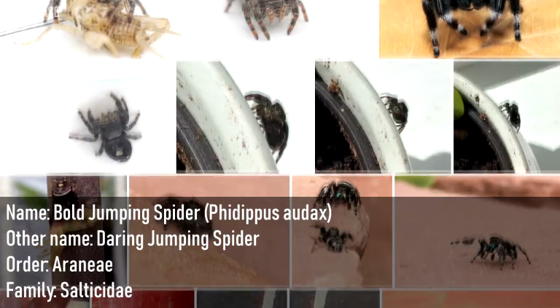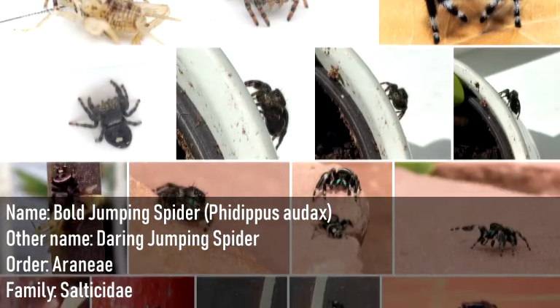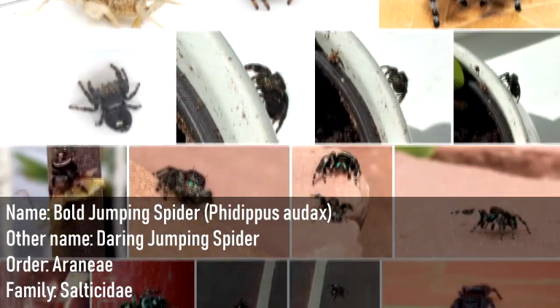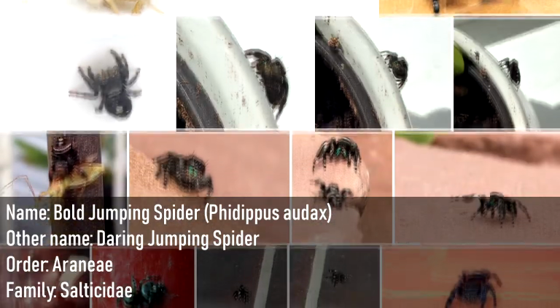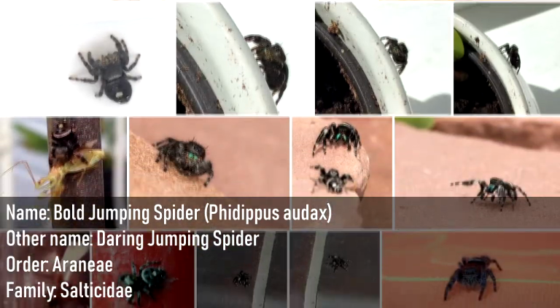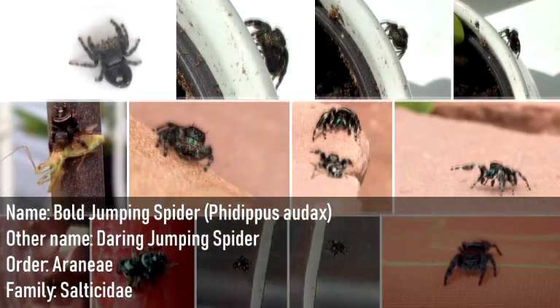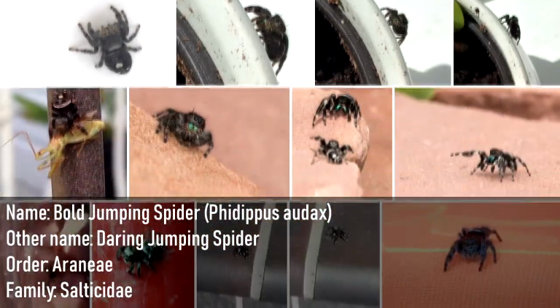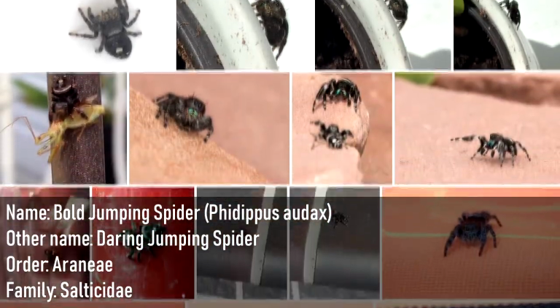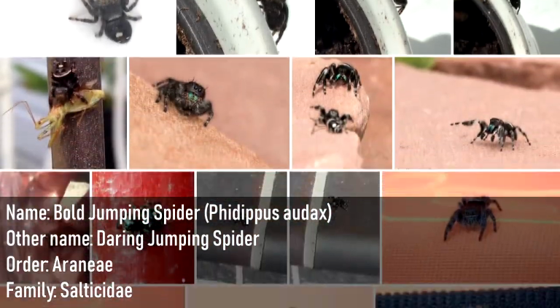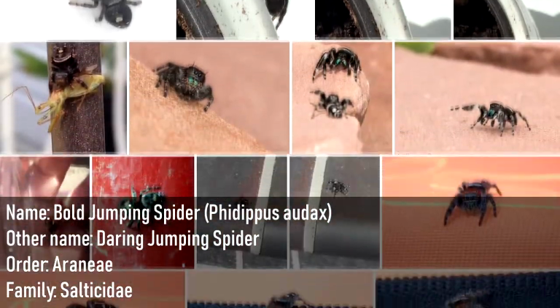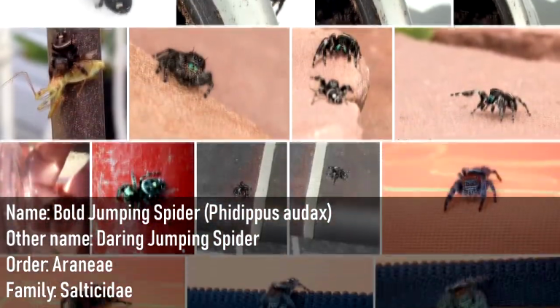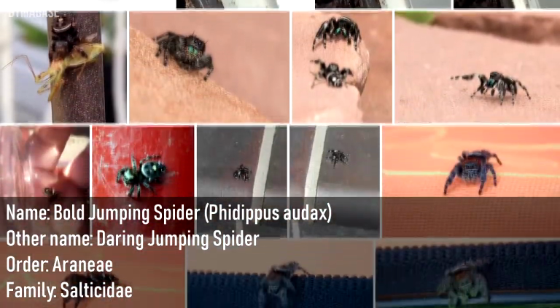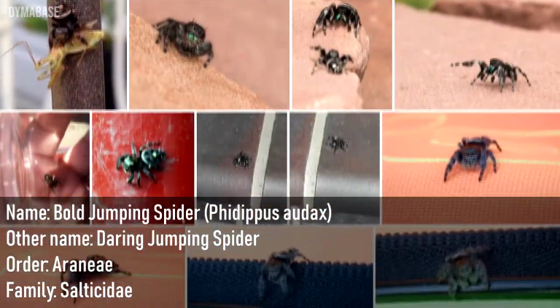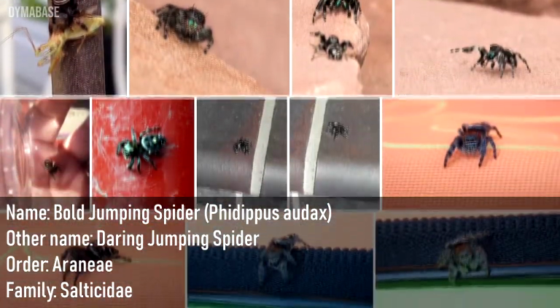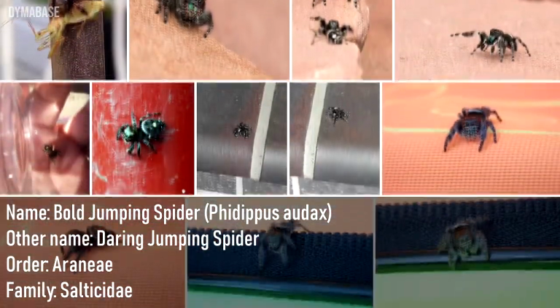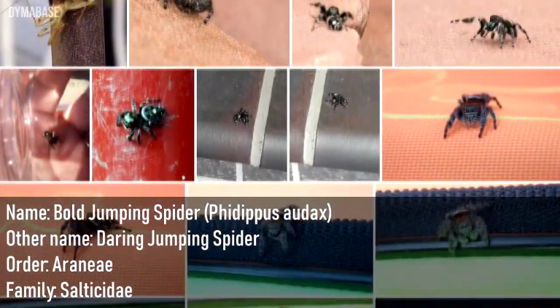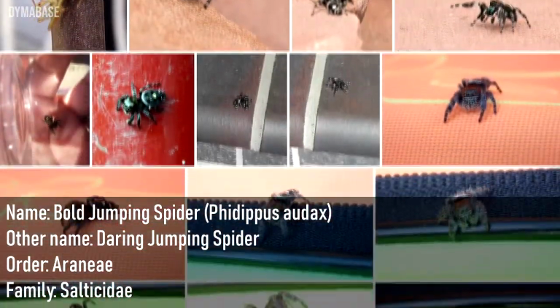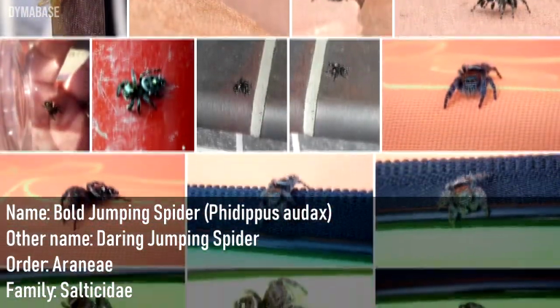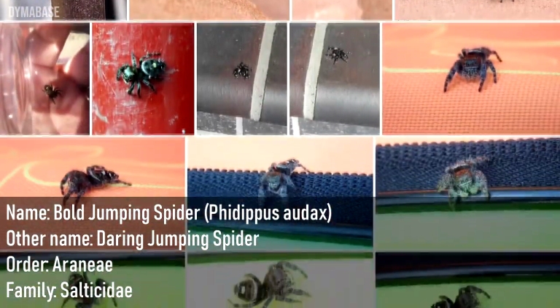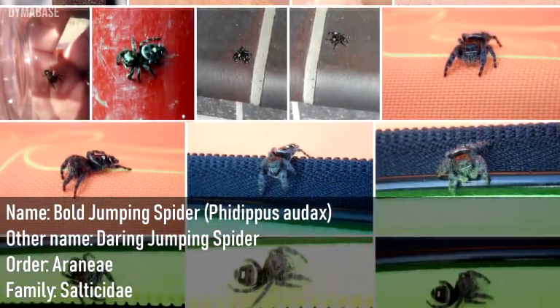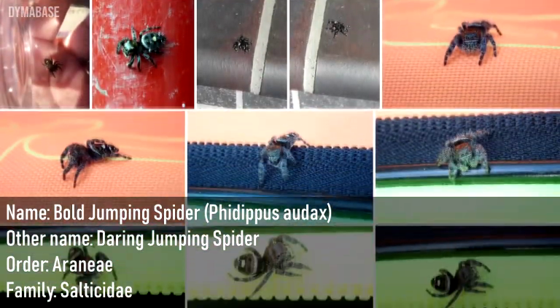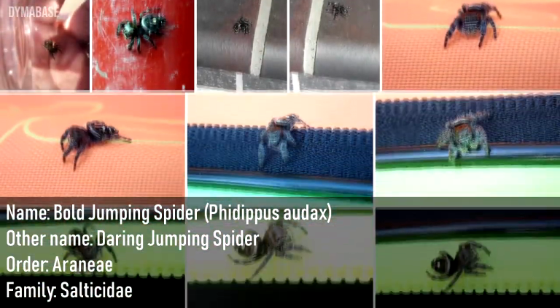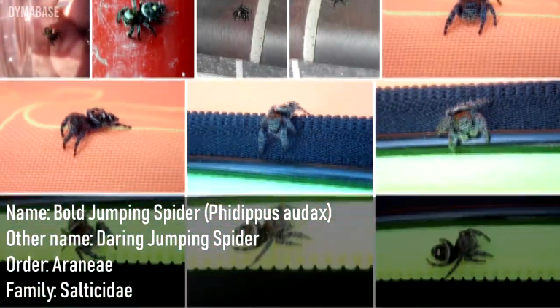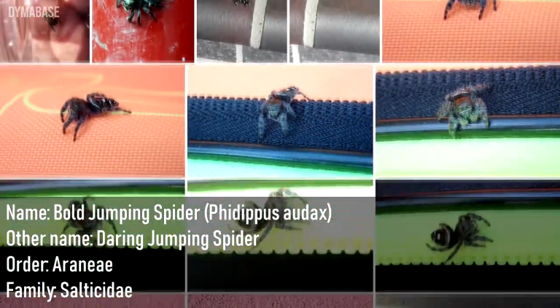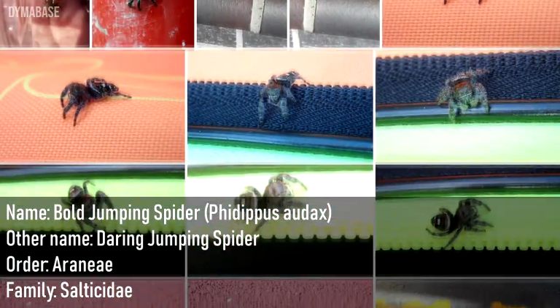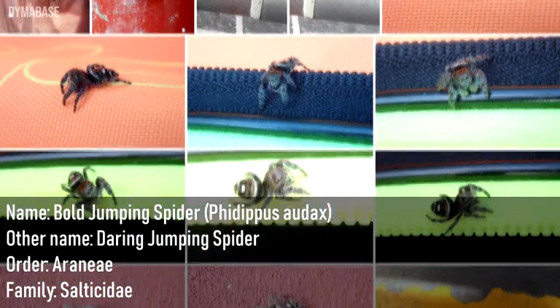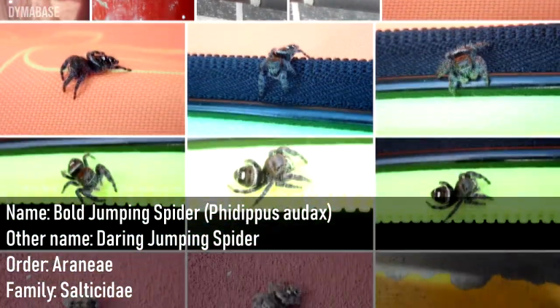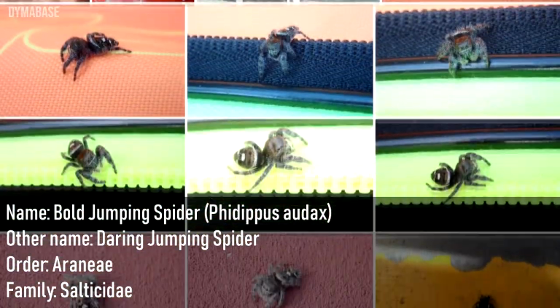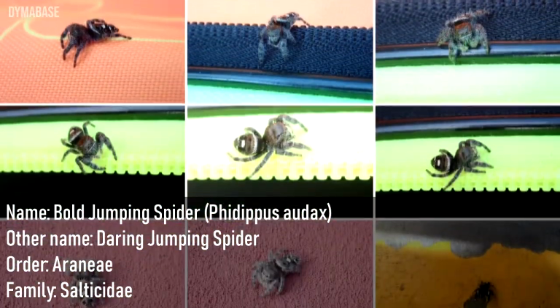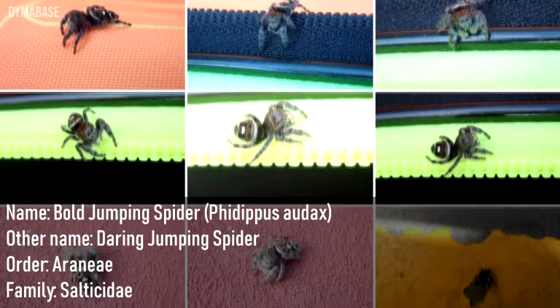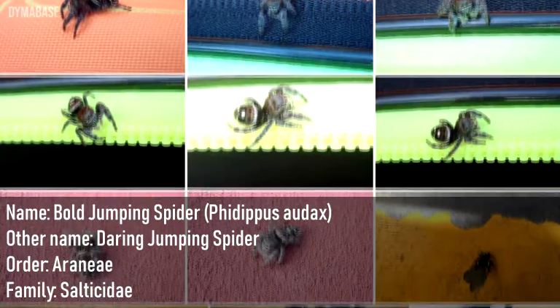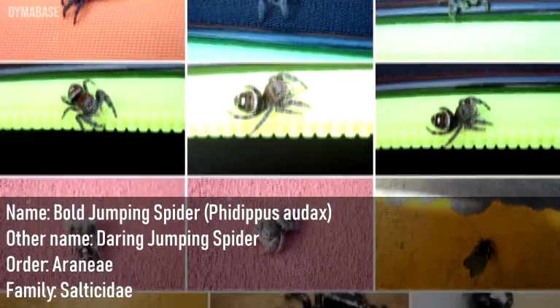Name: Bowl Jumping Spider, Phidippas ordax. Other name: Daring Jumping Spider.